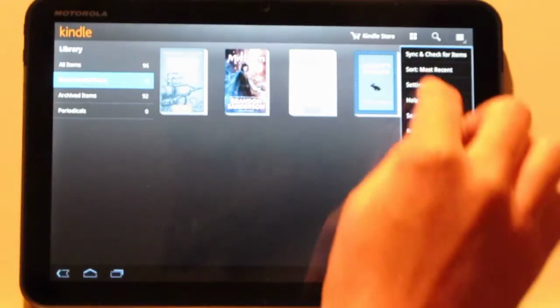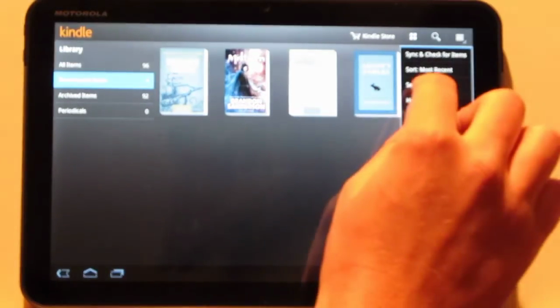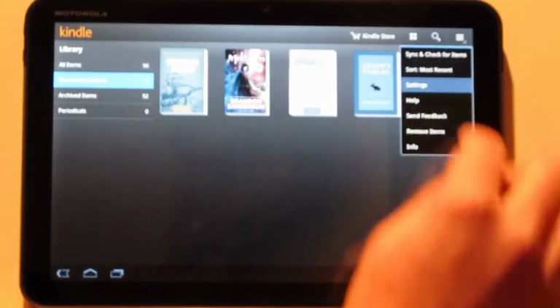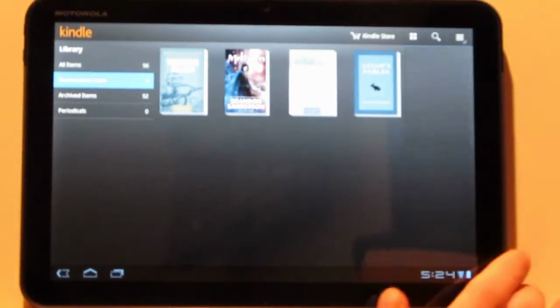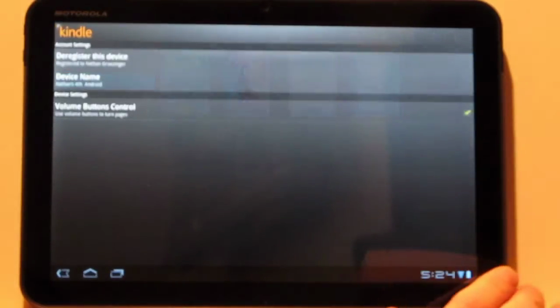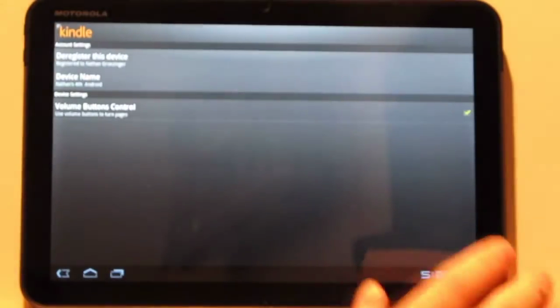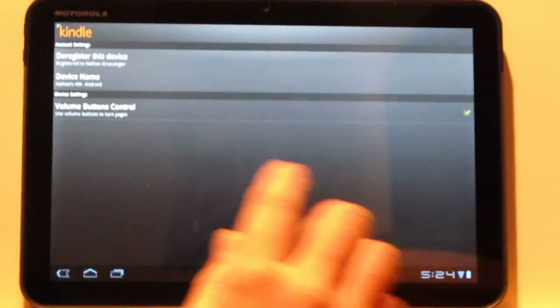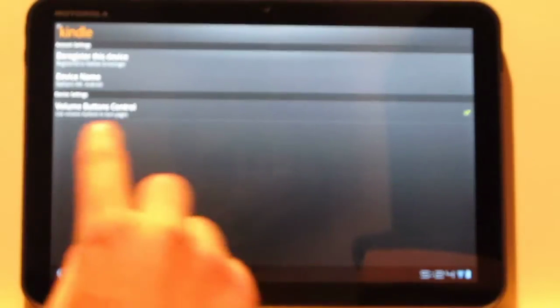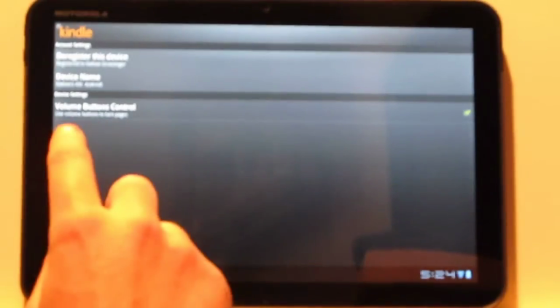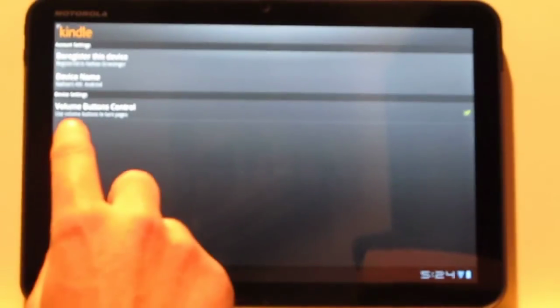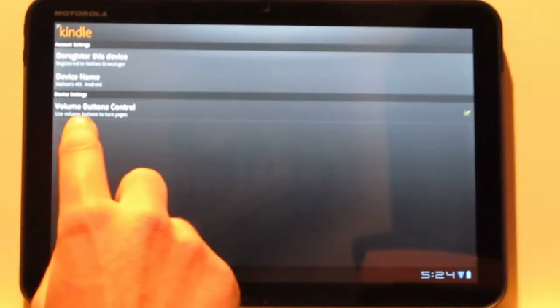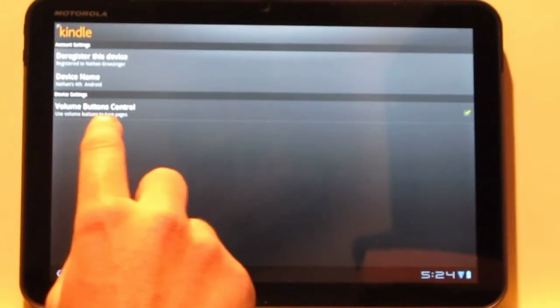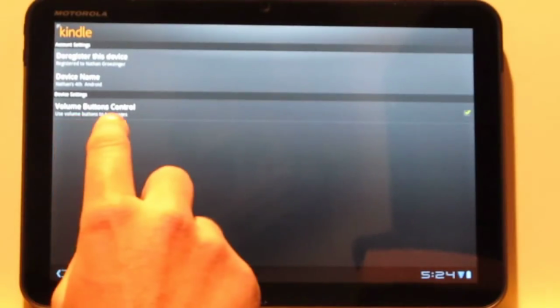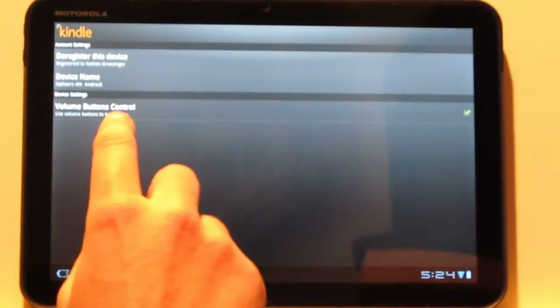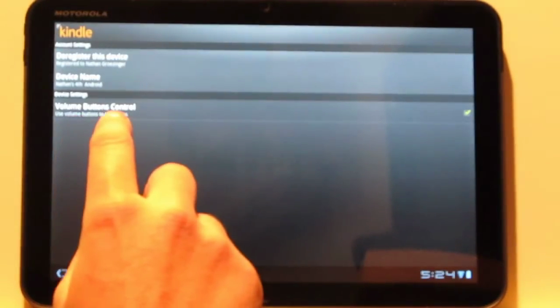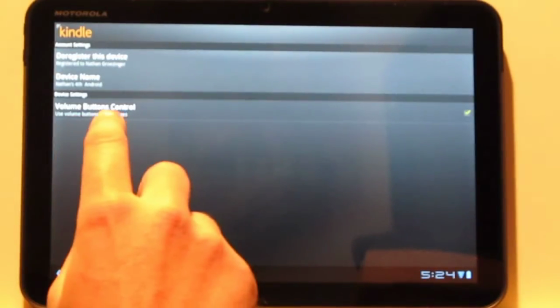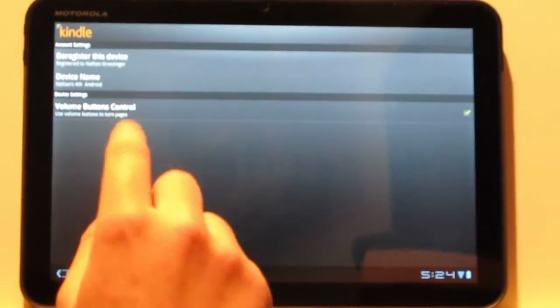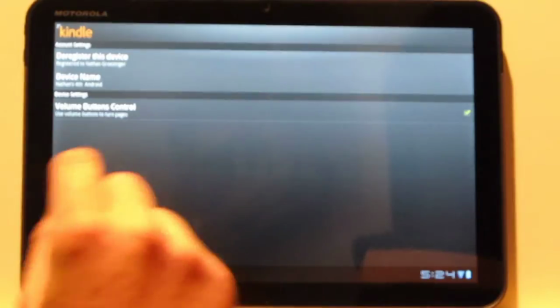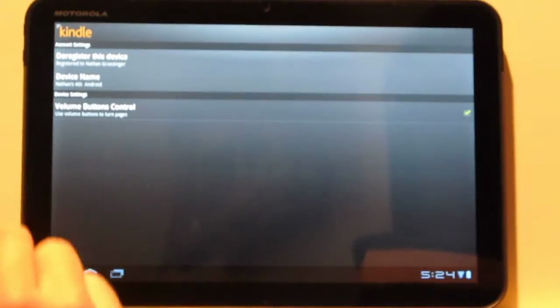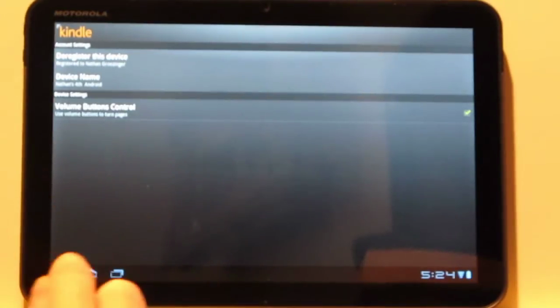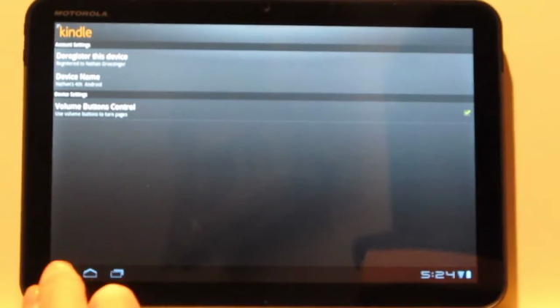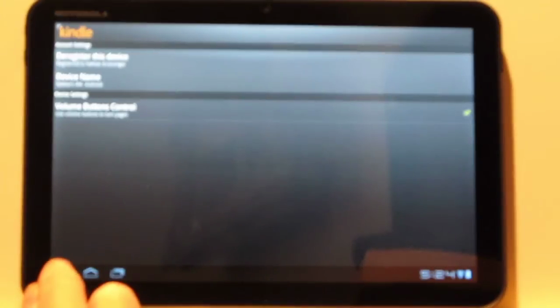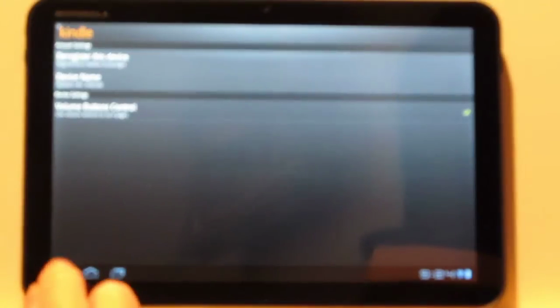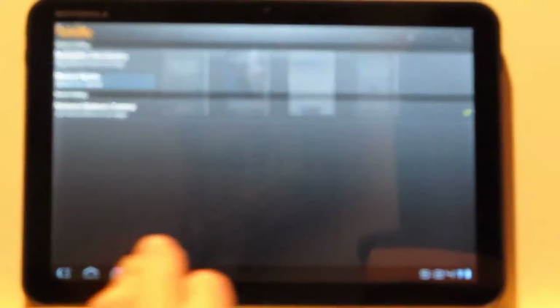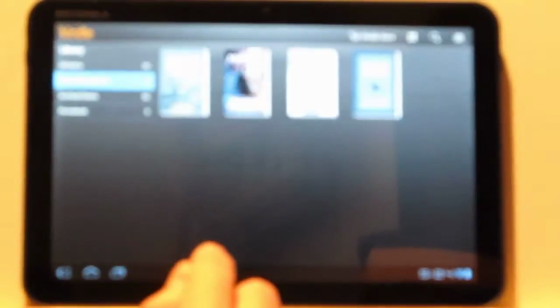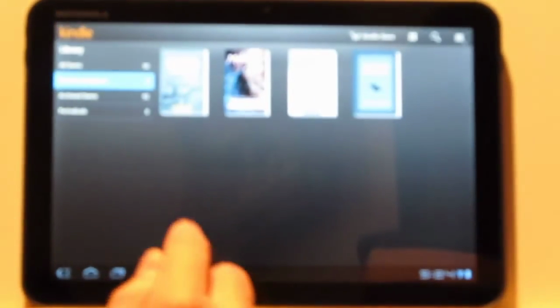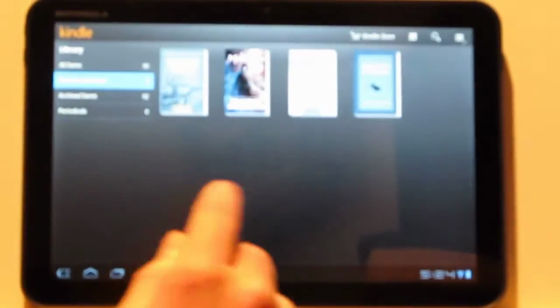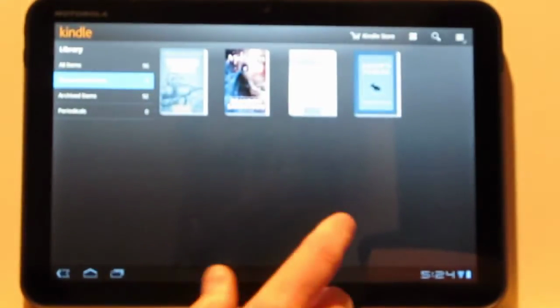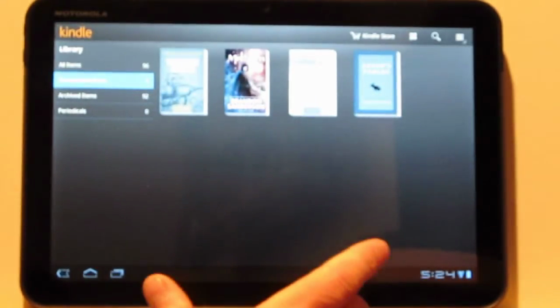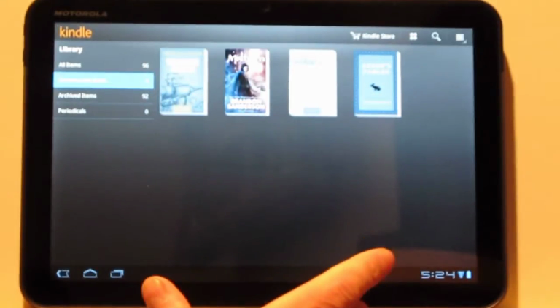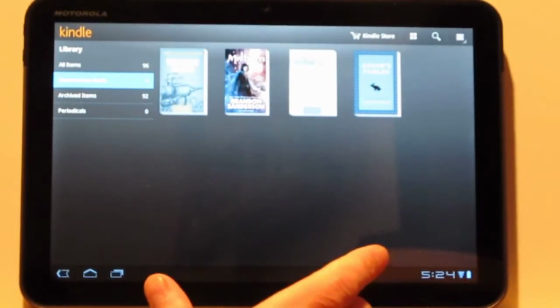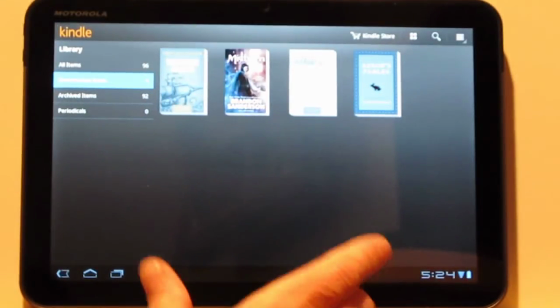The only thing in the settings menu is using the volume buttons to control page turns, so if that's something you want to do, that's a good option. I kind of like doing that myself.